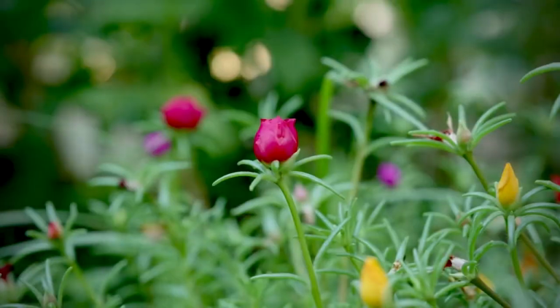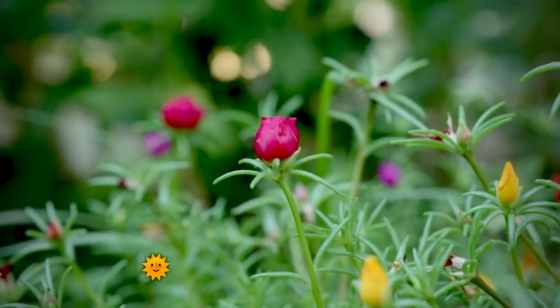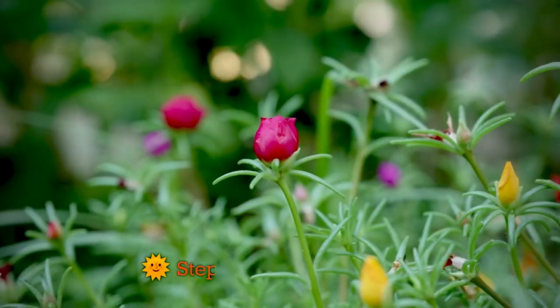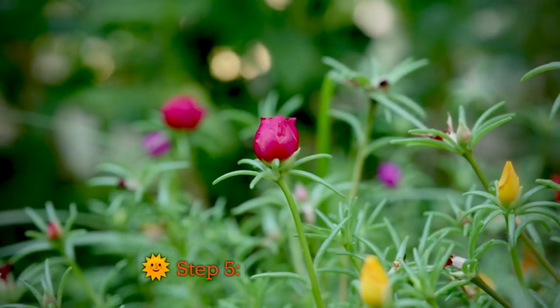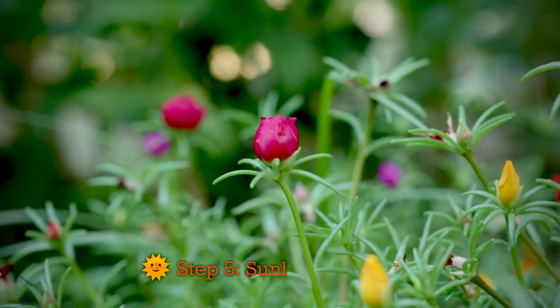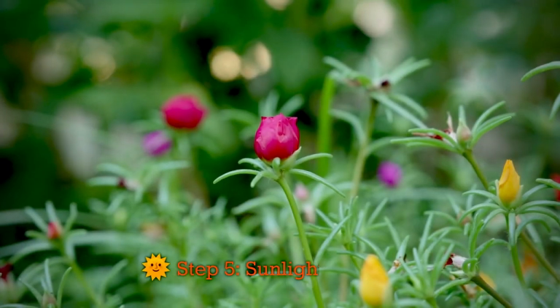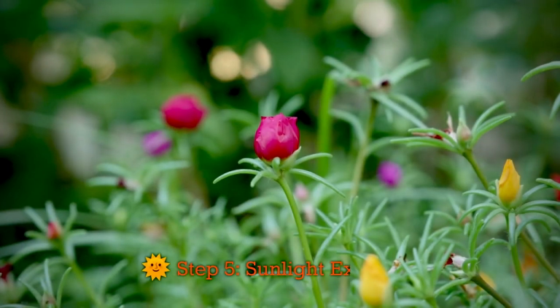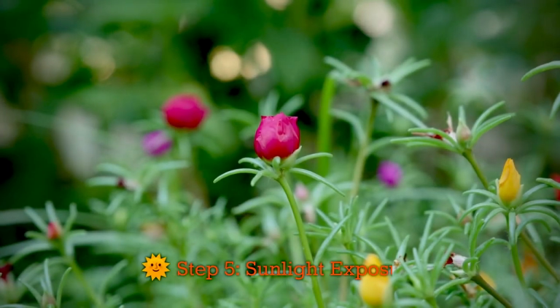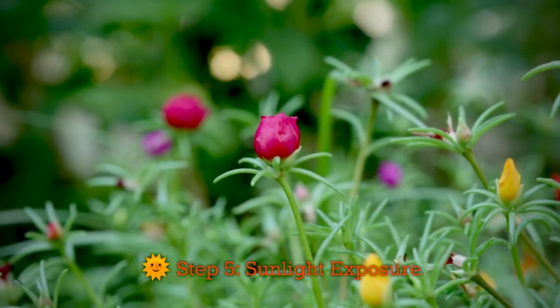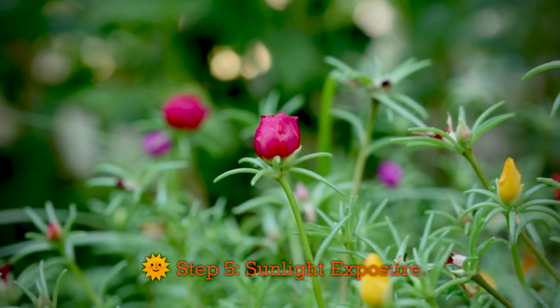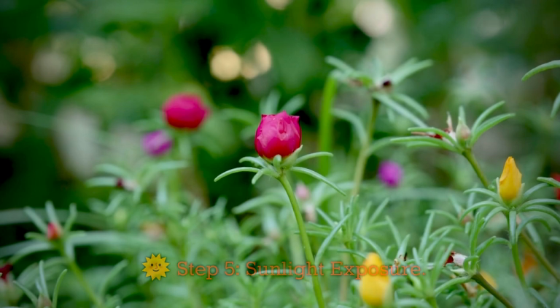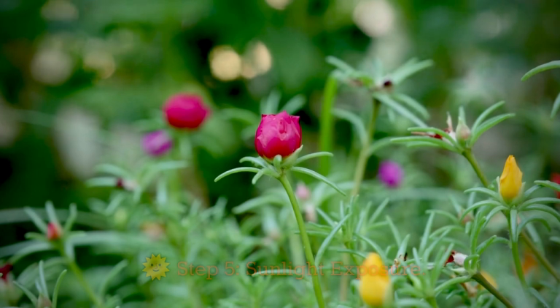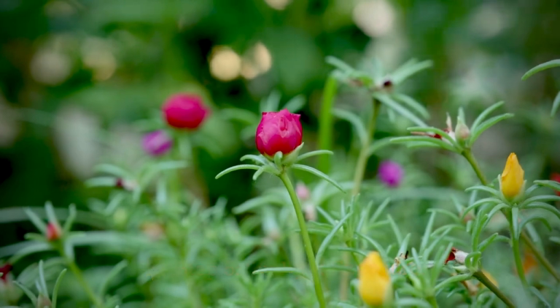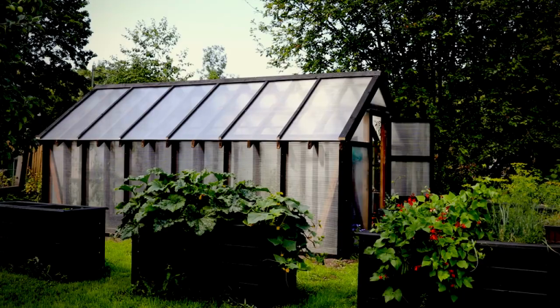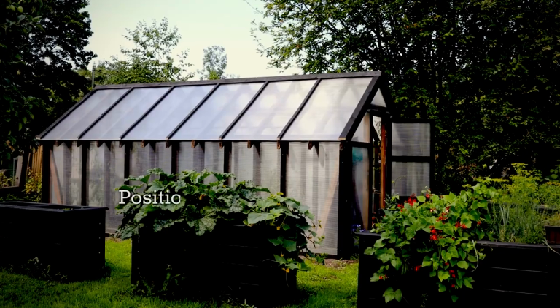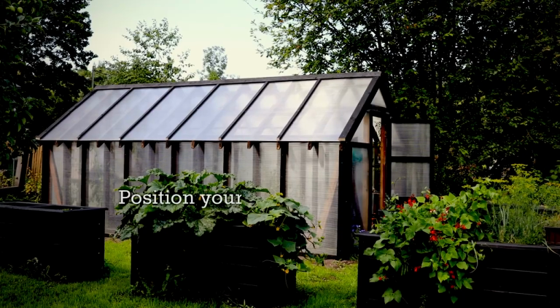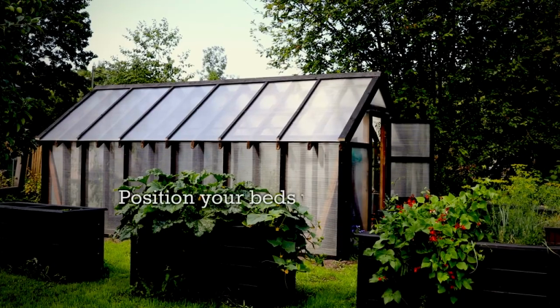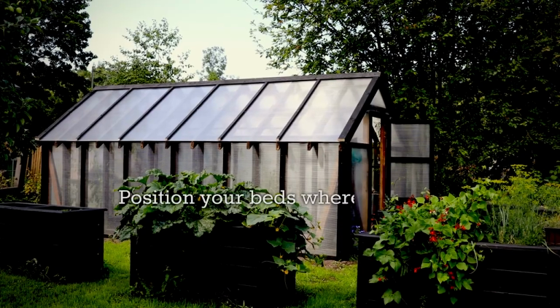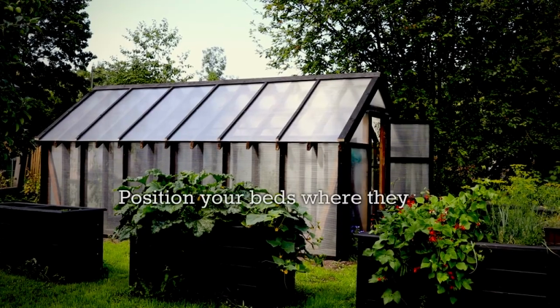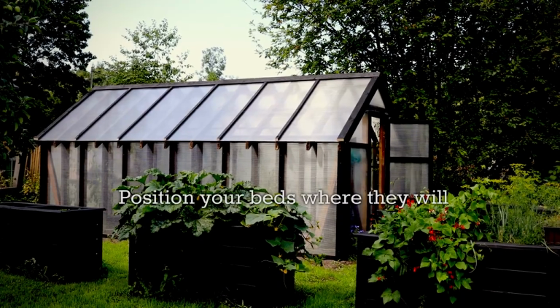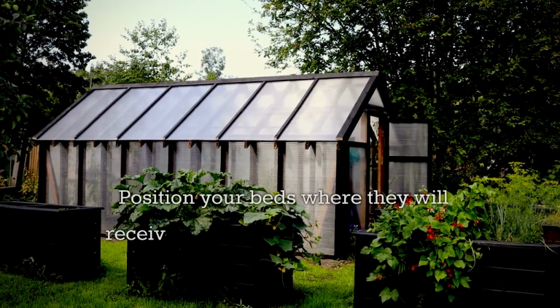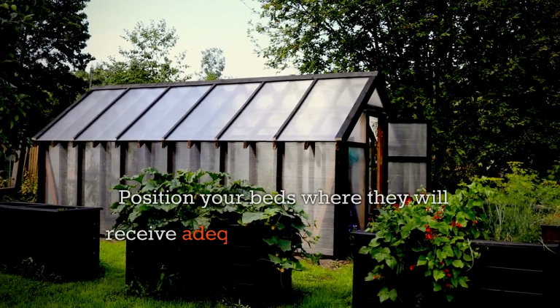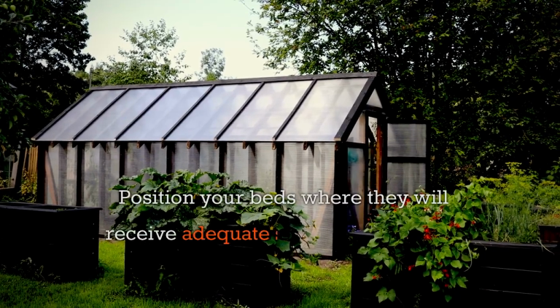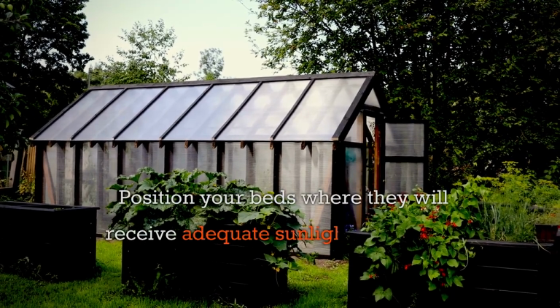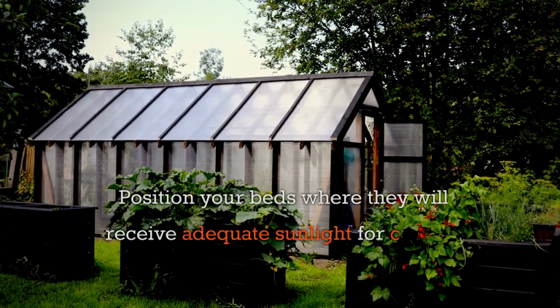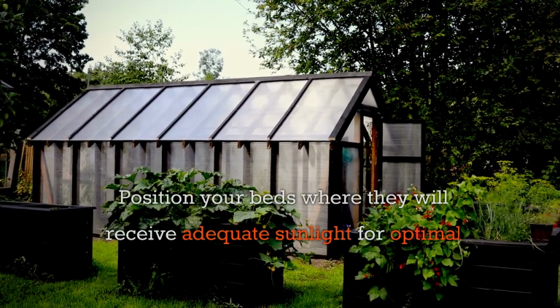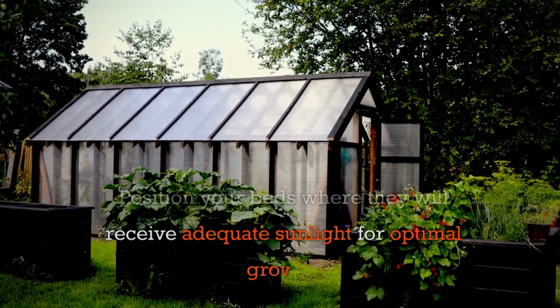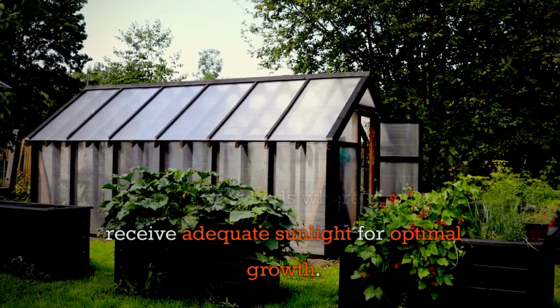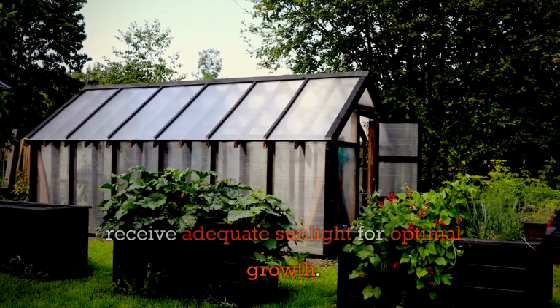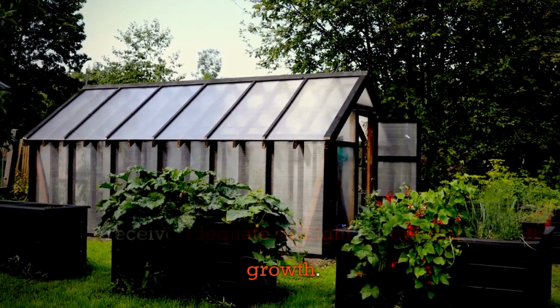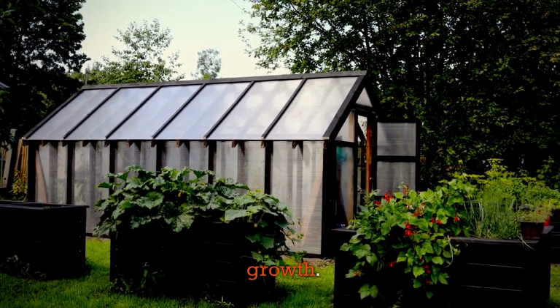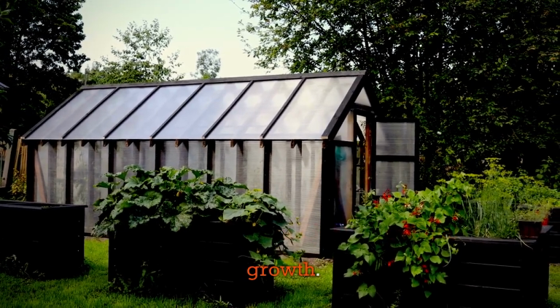Step 5: Sunlight exposure. Position your beds where they will receive adequate sunlight for optimal growth.